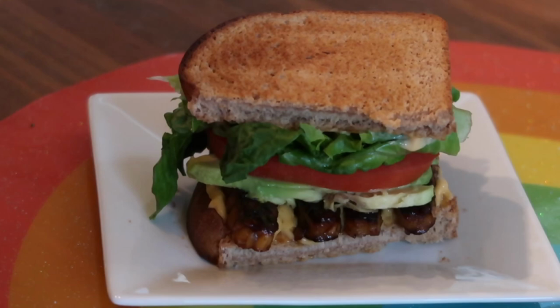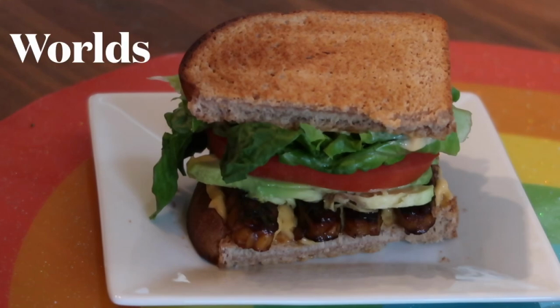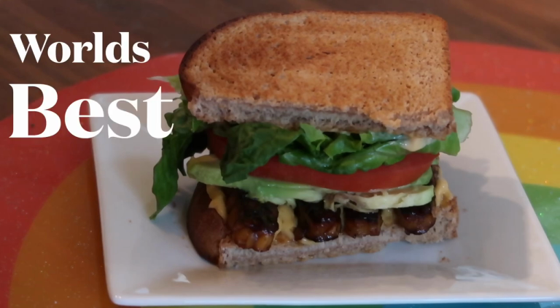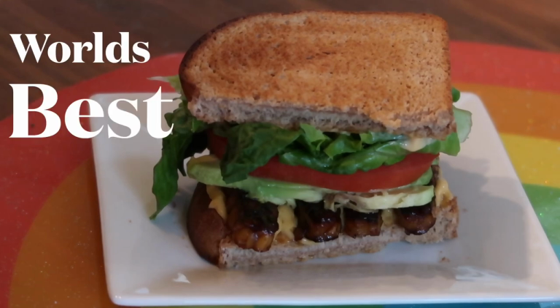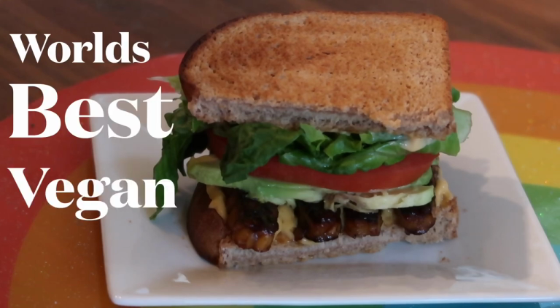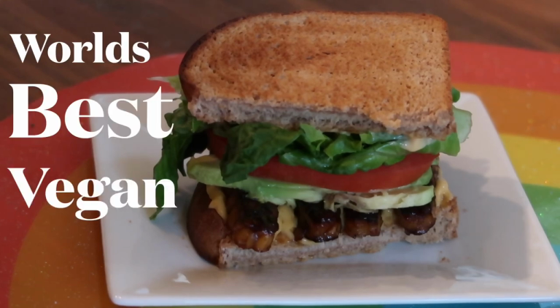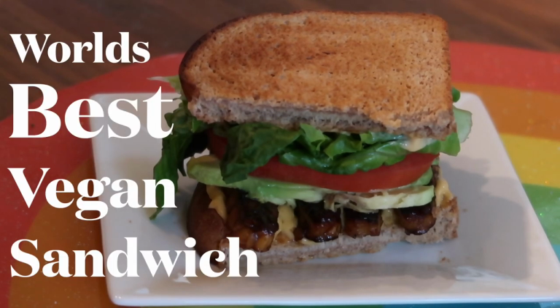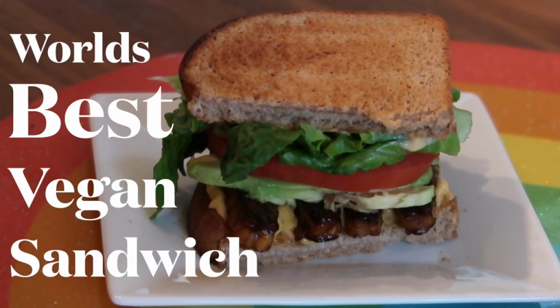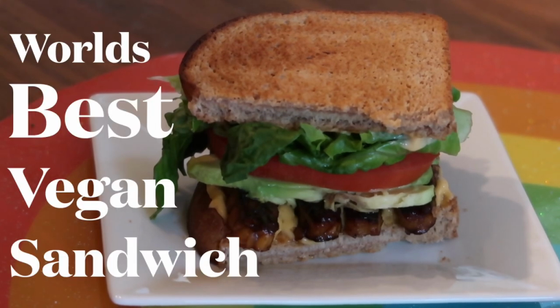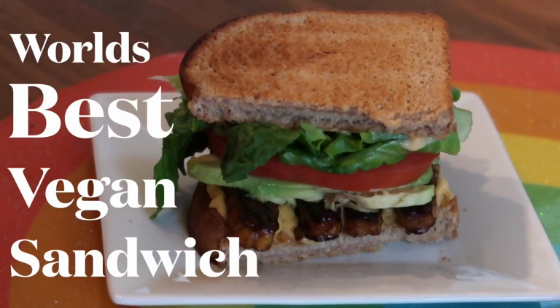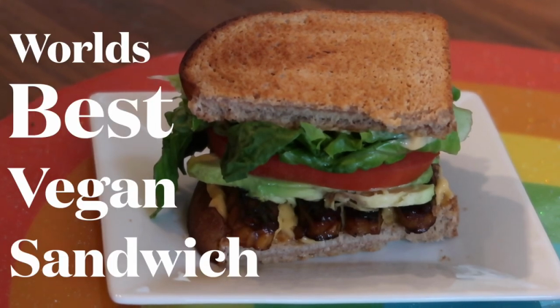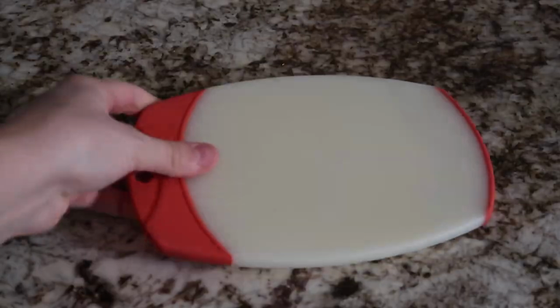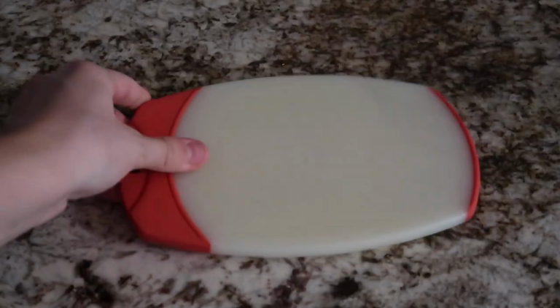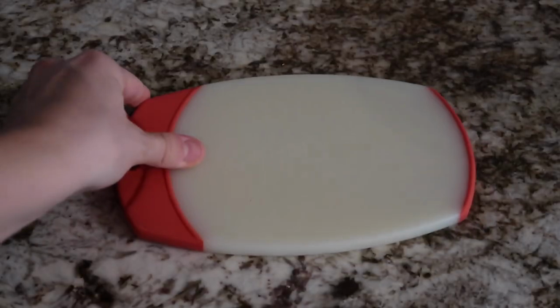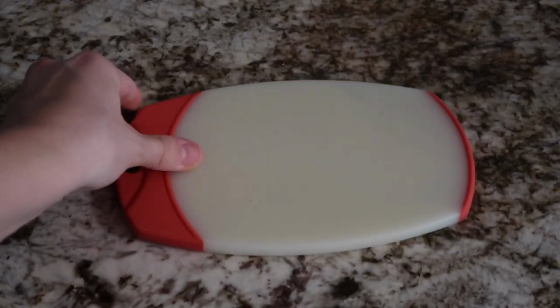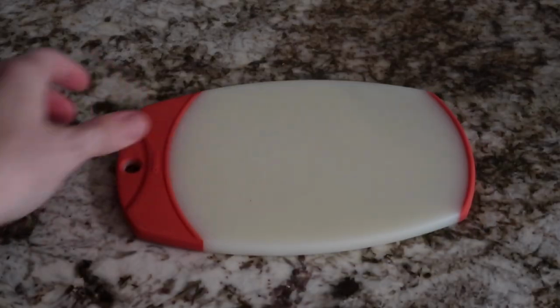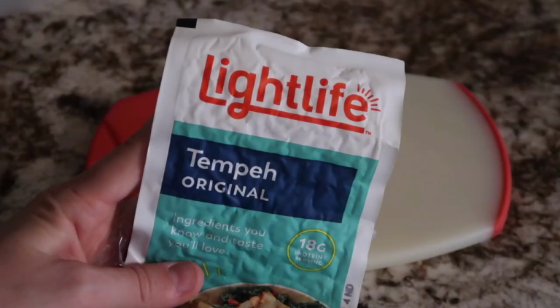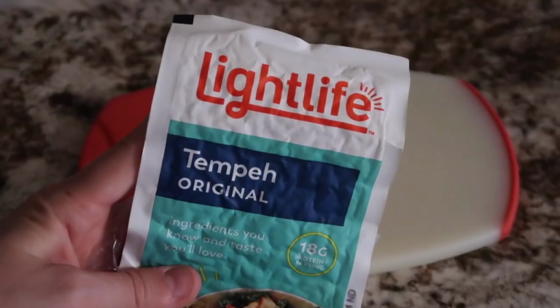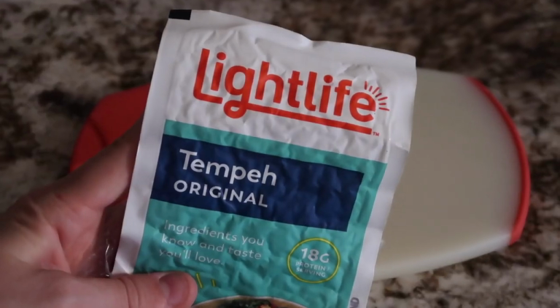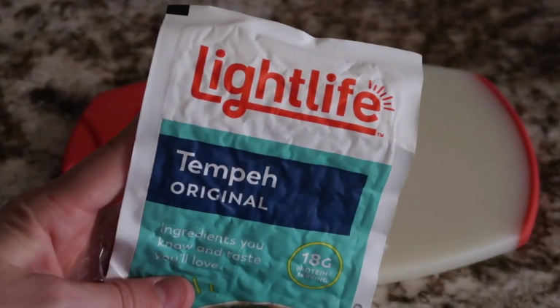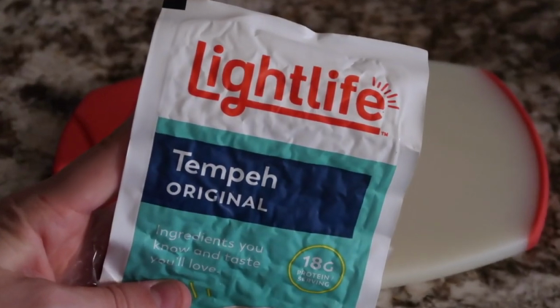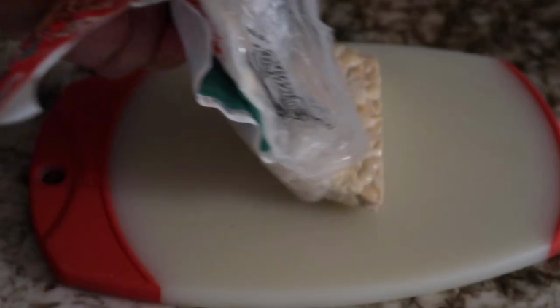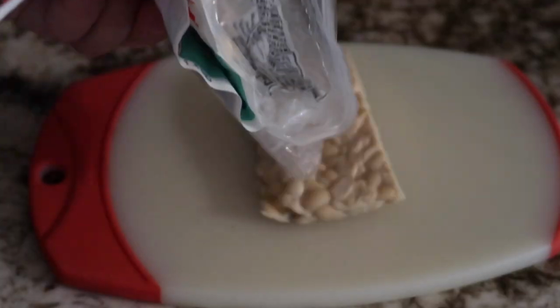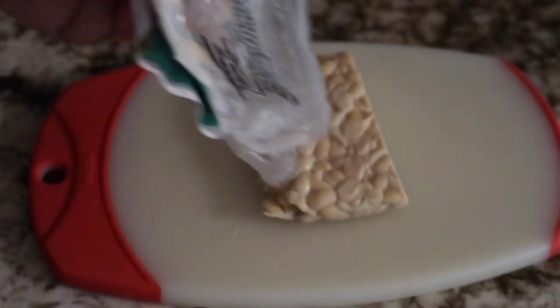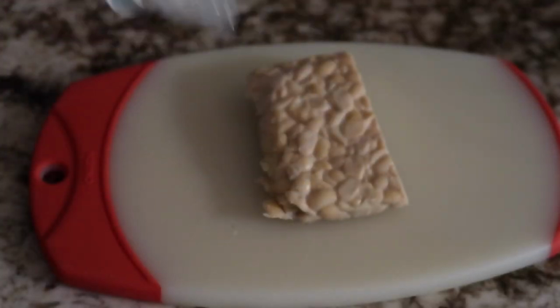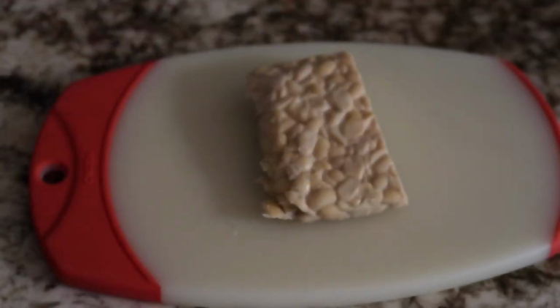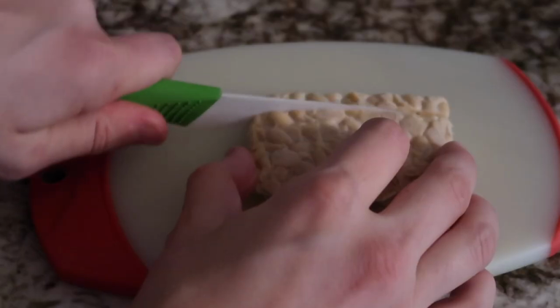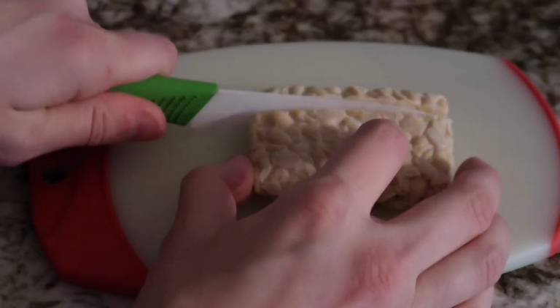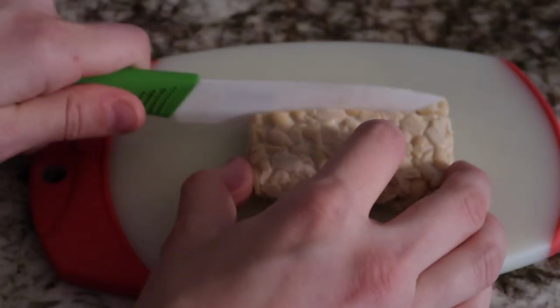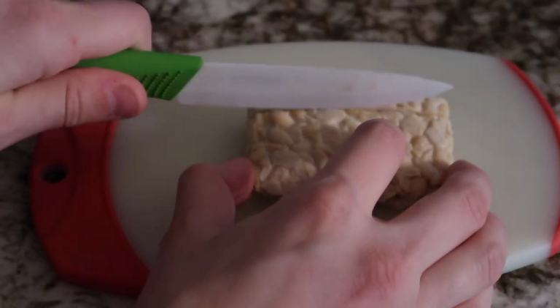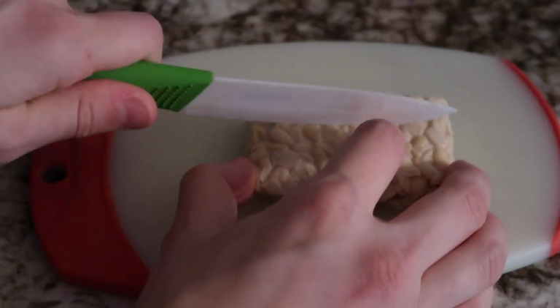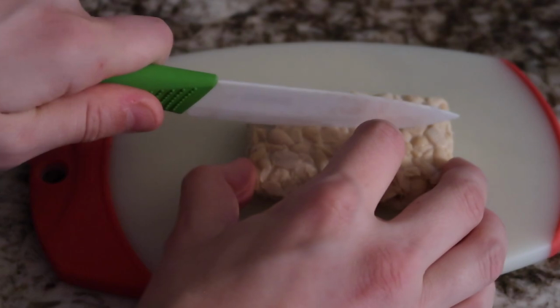World's best vegan sandwich in under a minute. You're gonna start by taking your tempeh and just slicing it in long, thin strips like this.